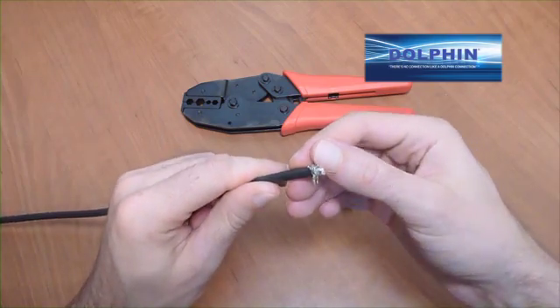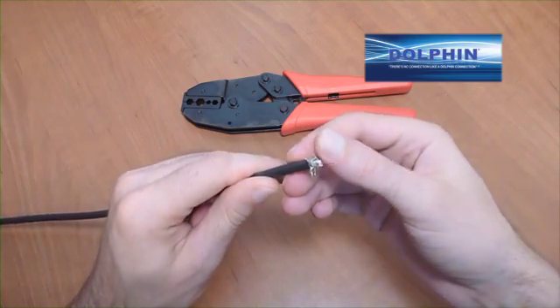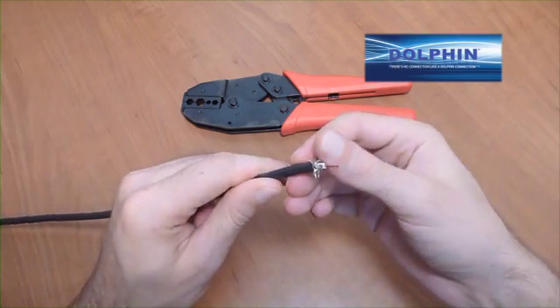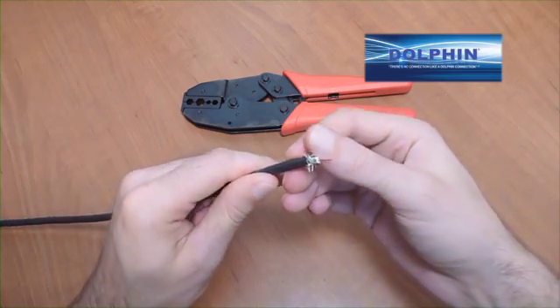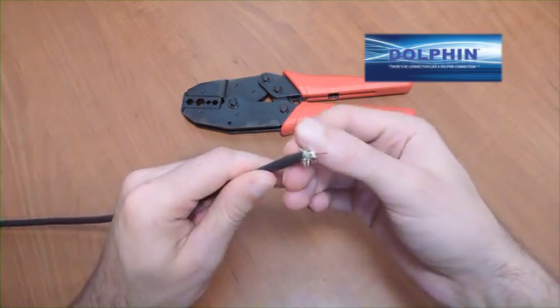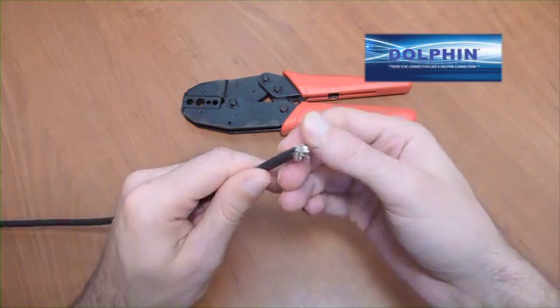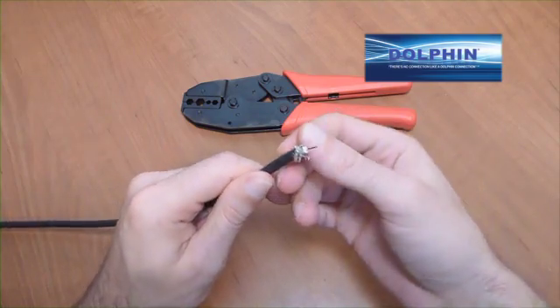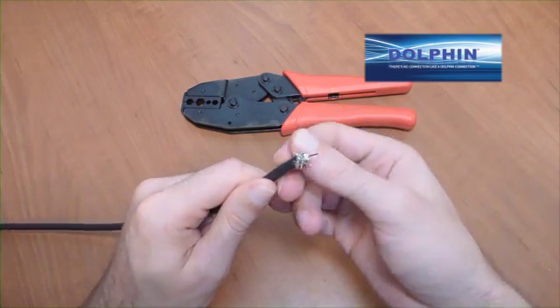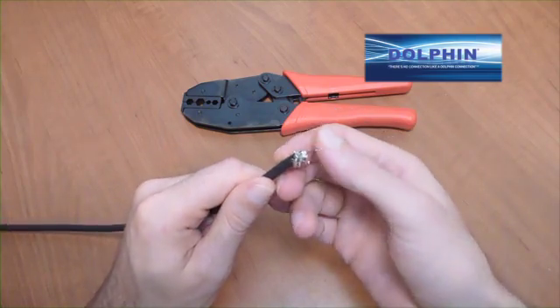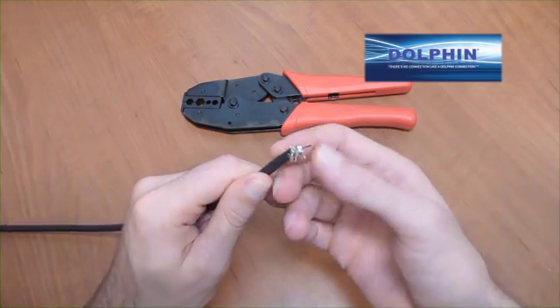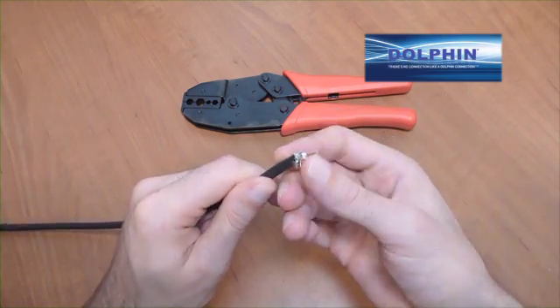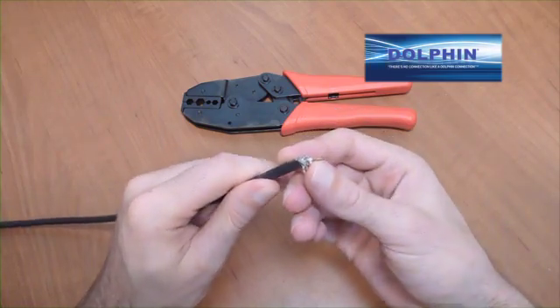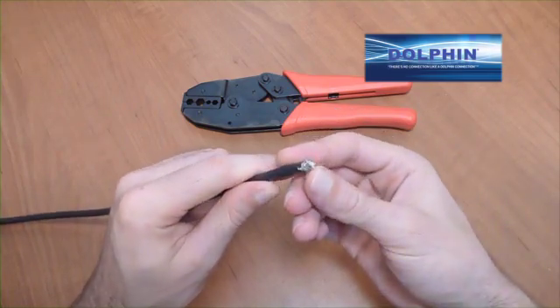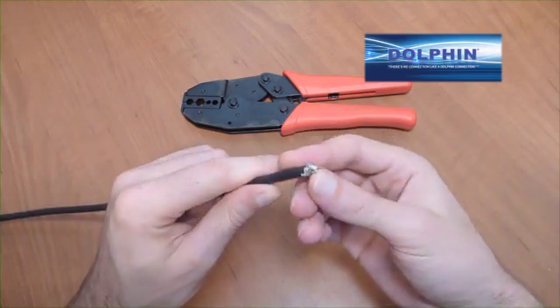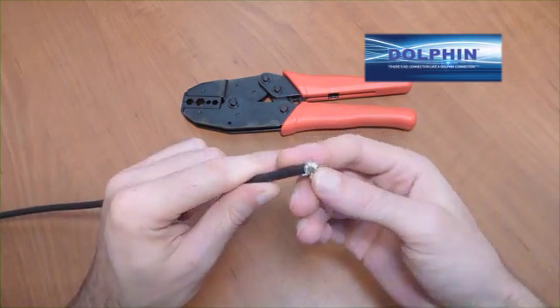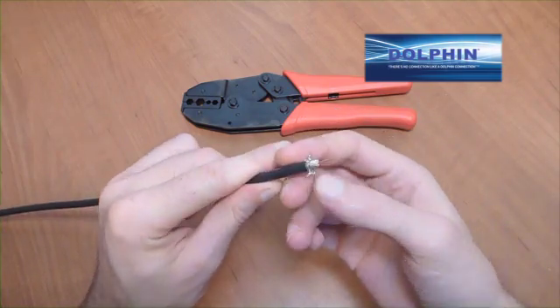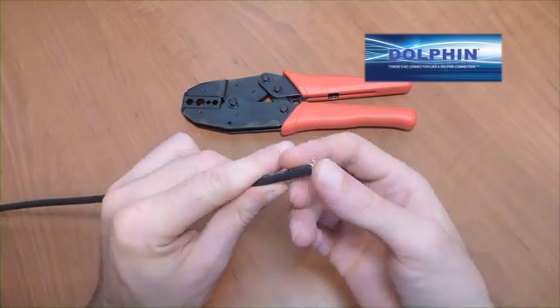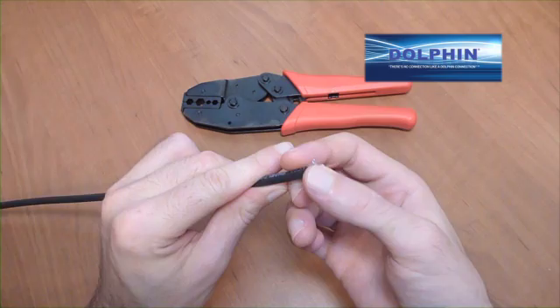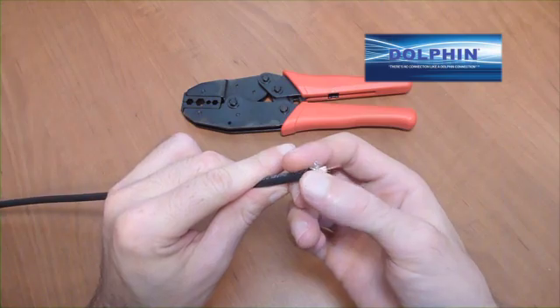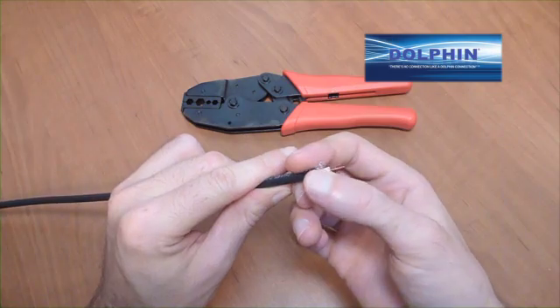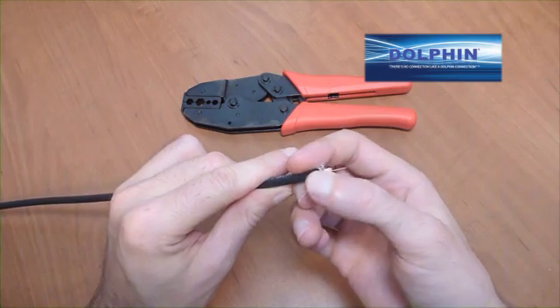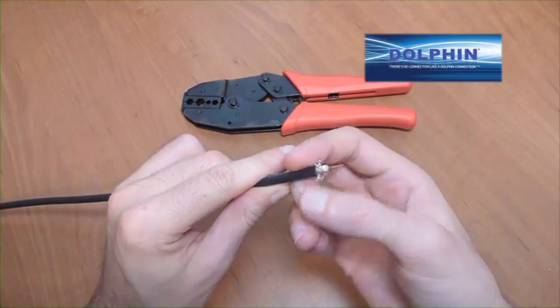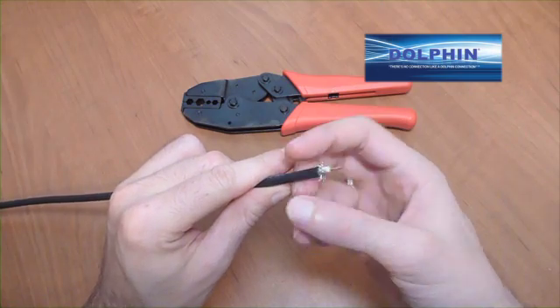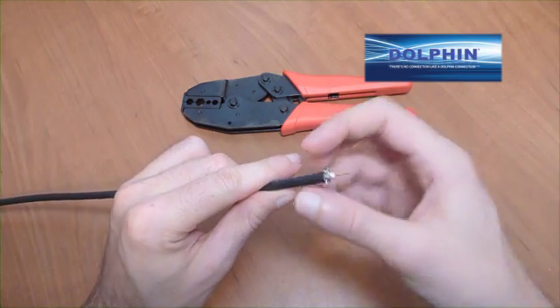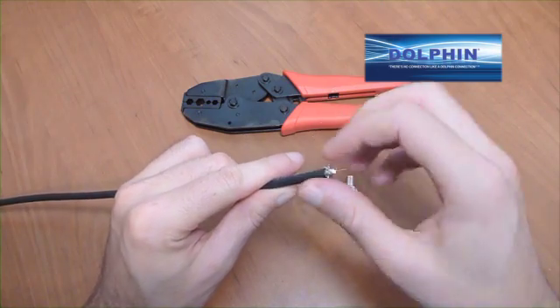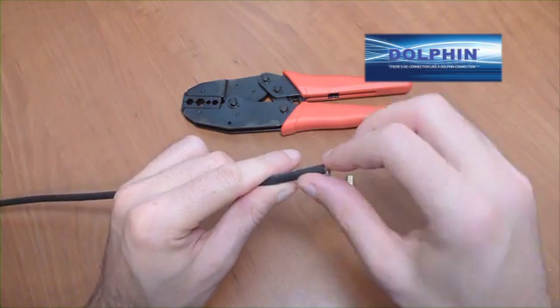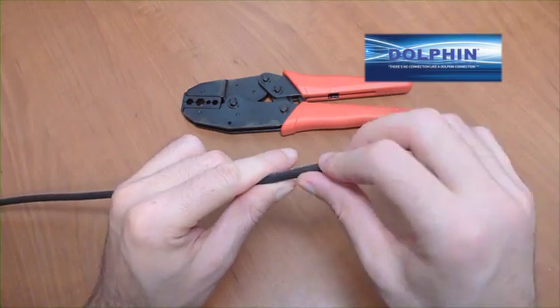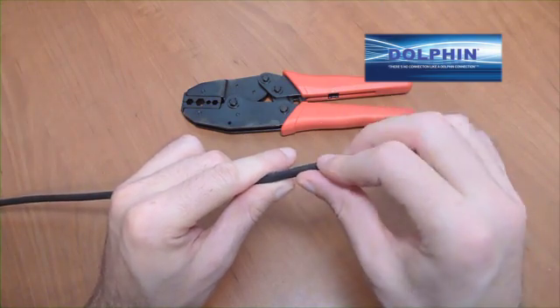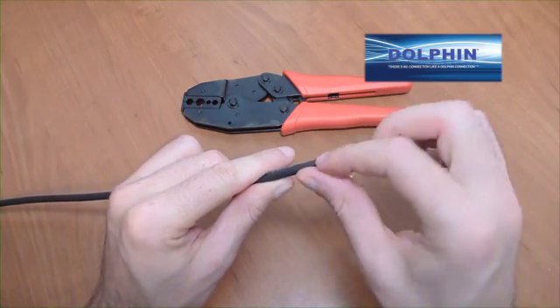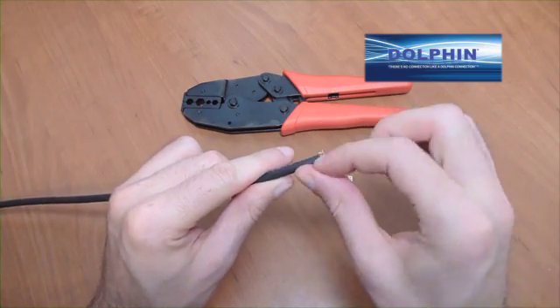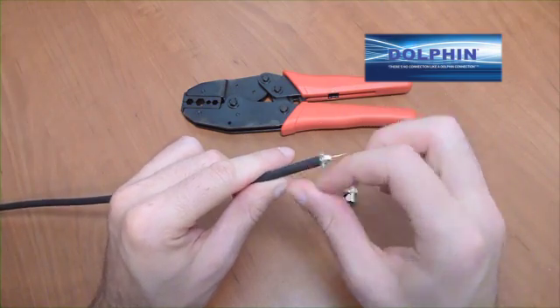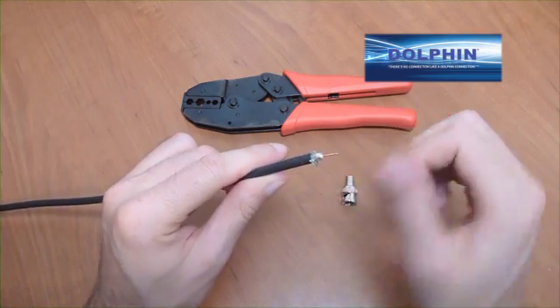Remember, do not allow the braid to come into contact with the center conductor or it will cause a short in the system.